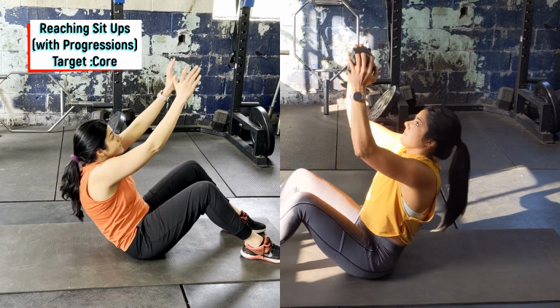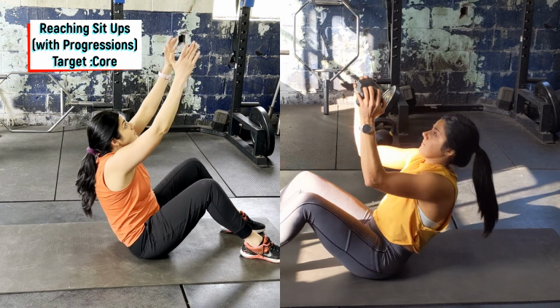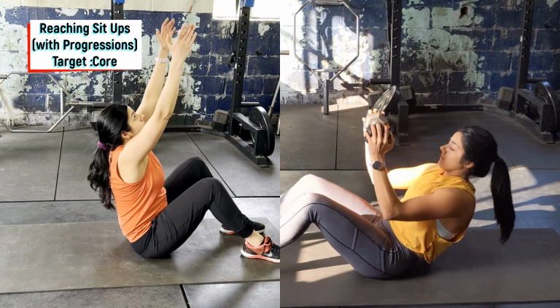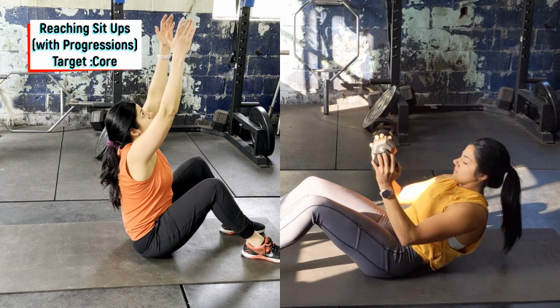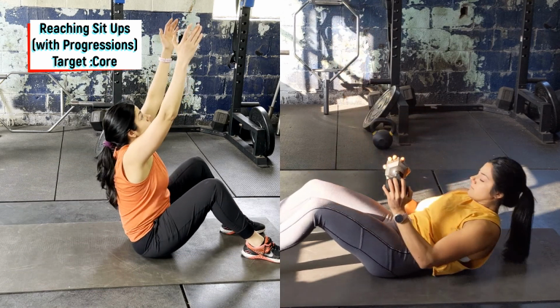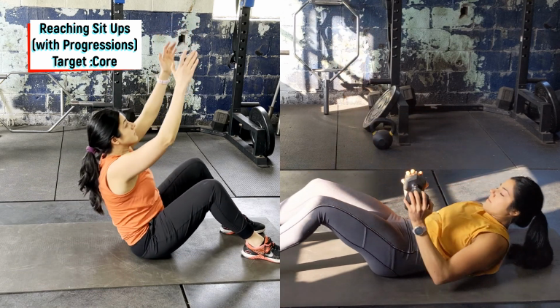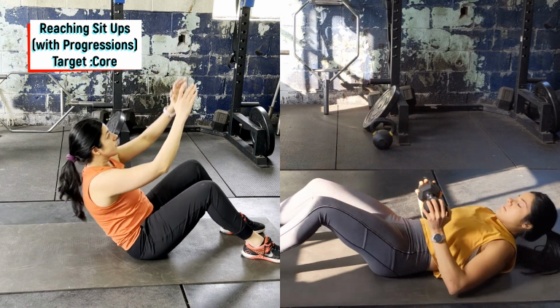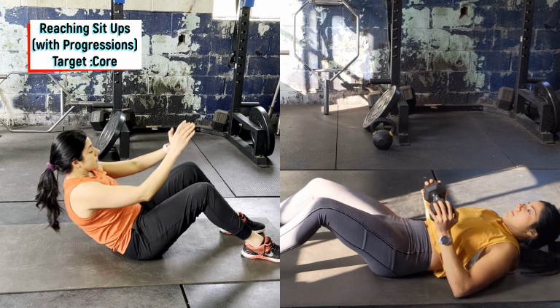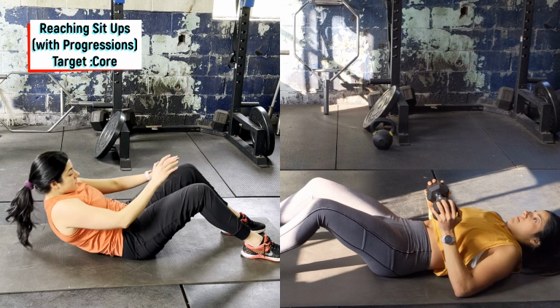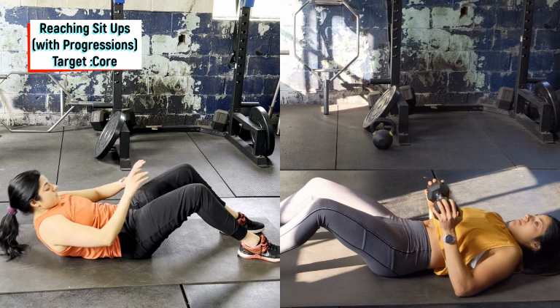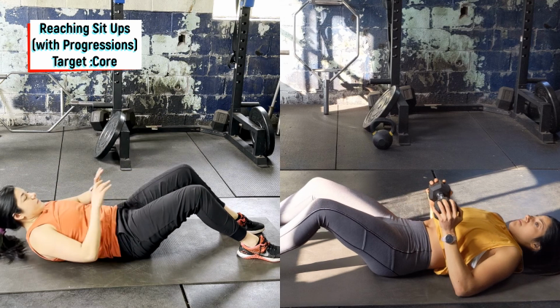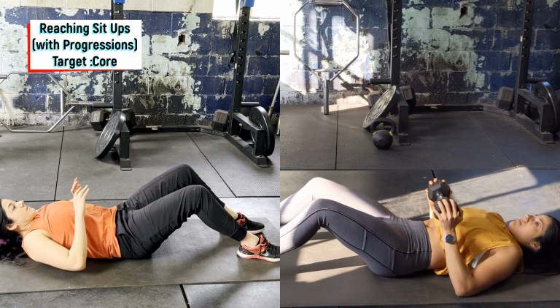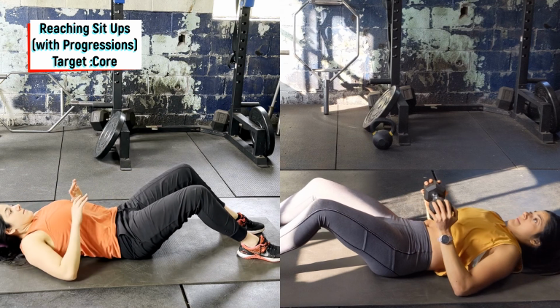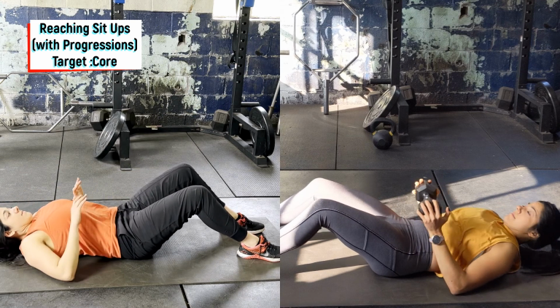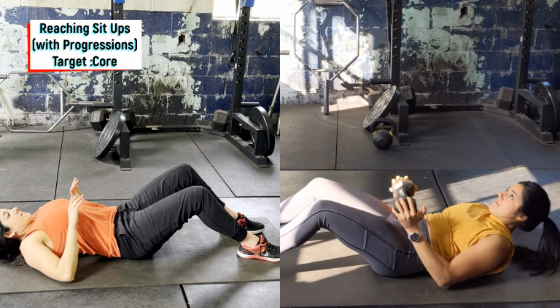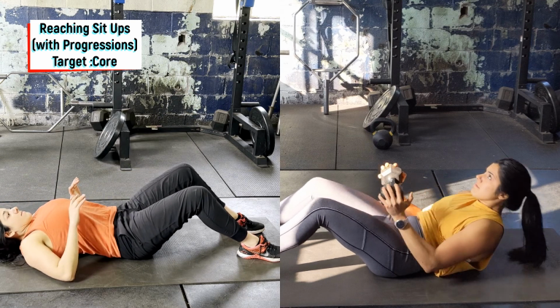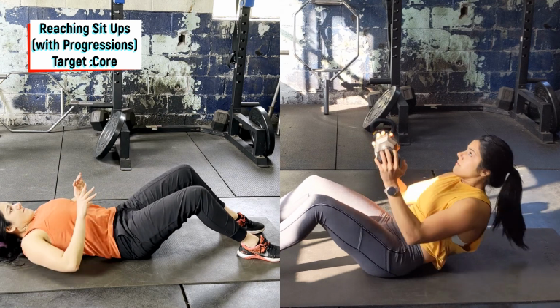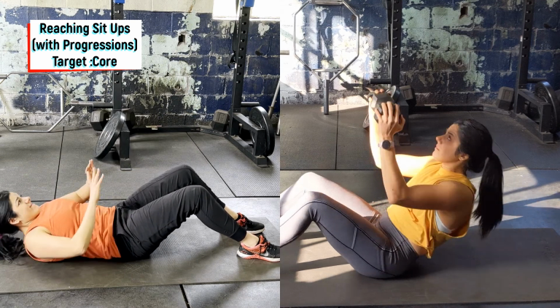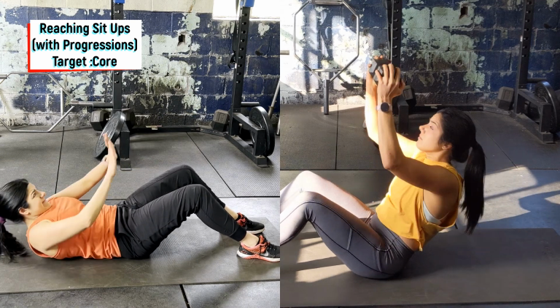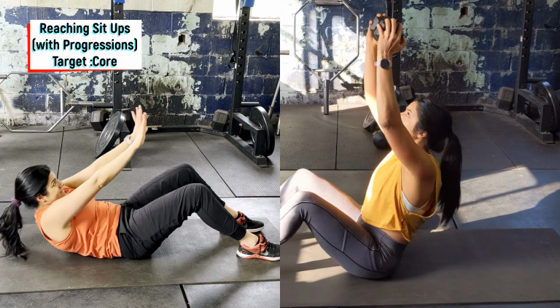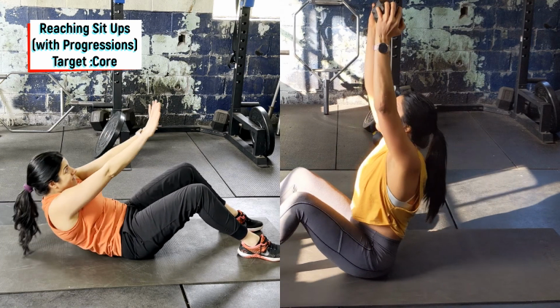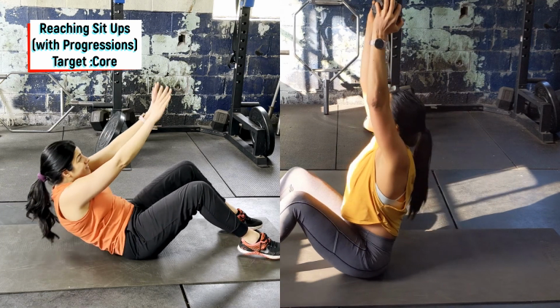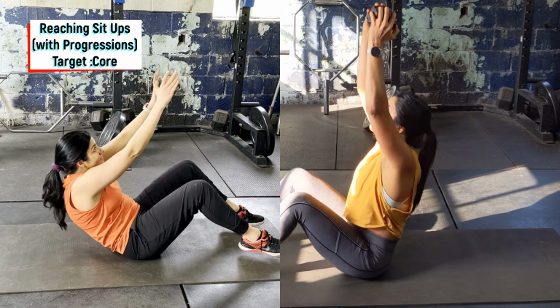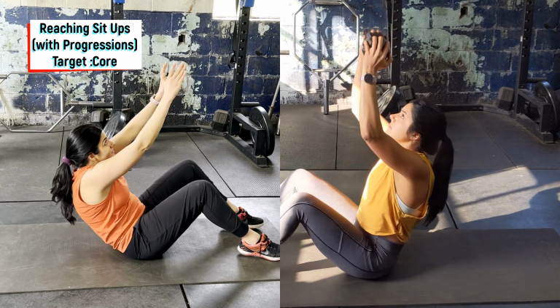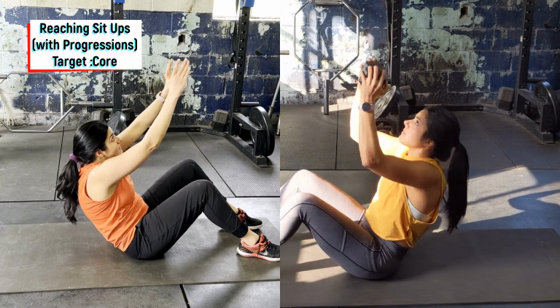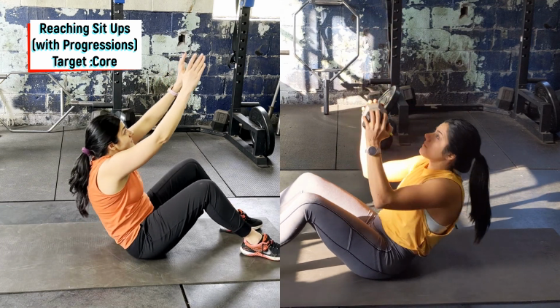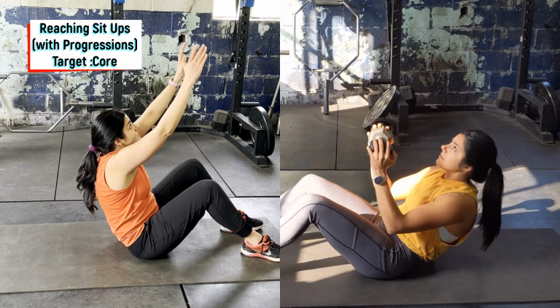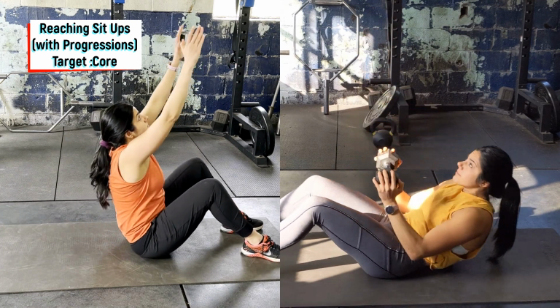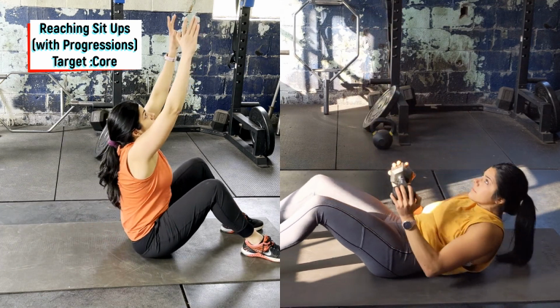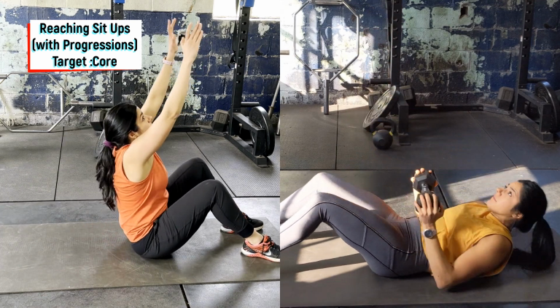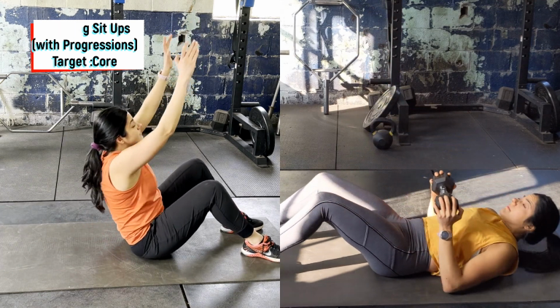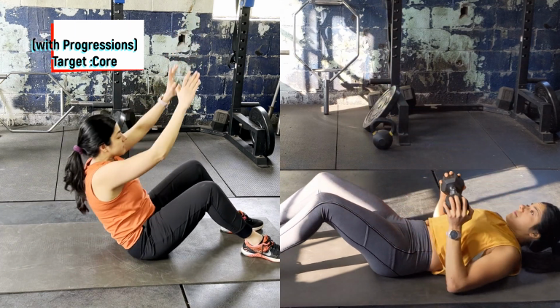From there, reach up tall towards the ceiling, slowly lower back down all the way flat. Add a weight as needed.